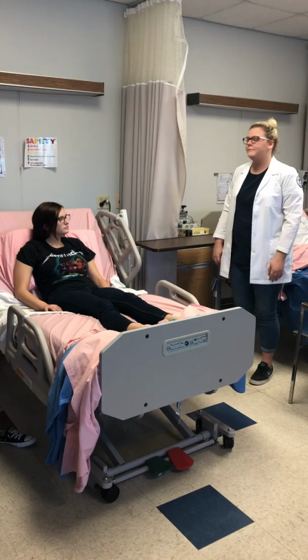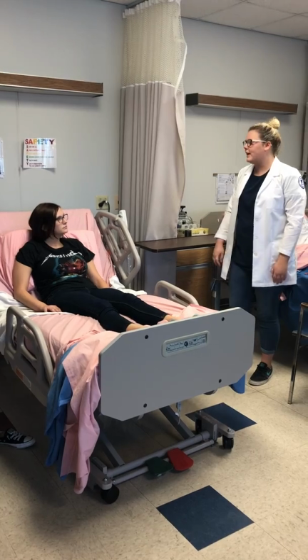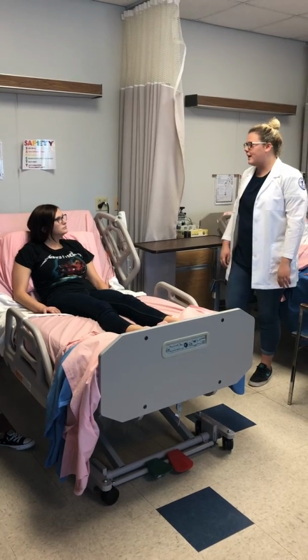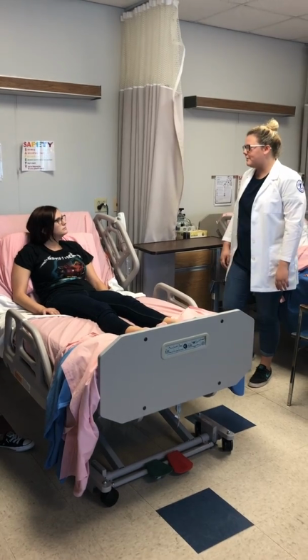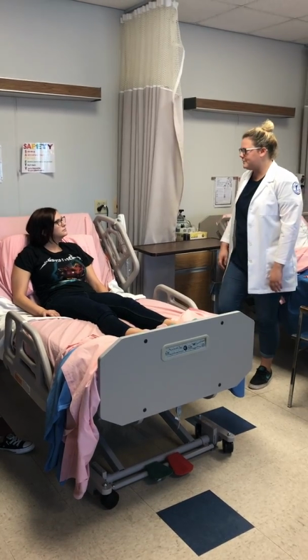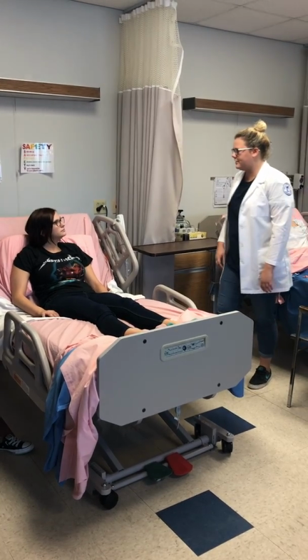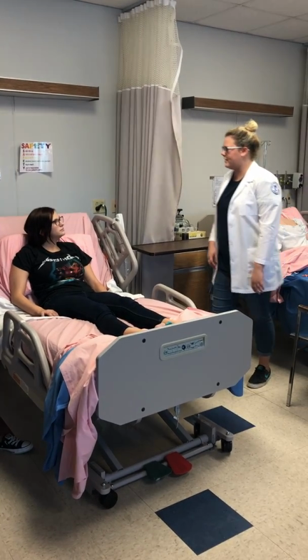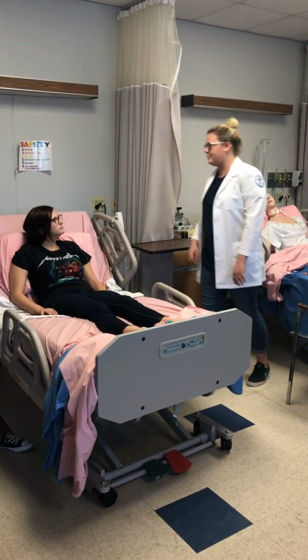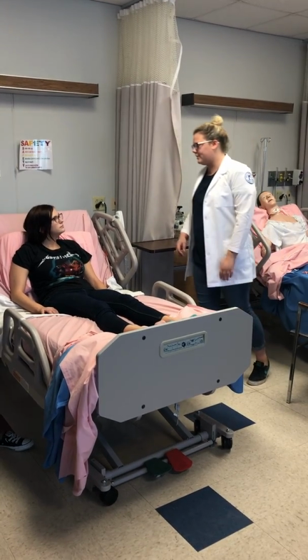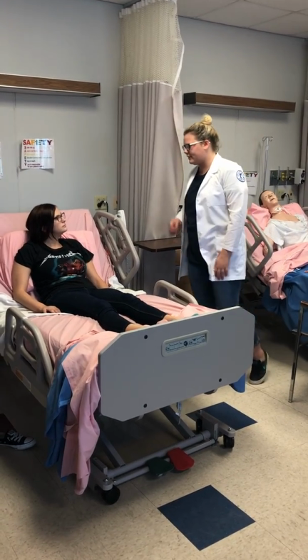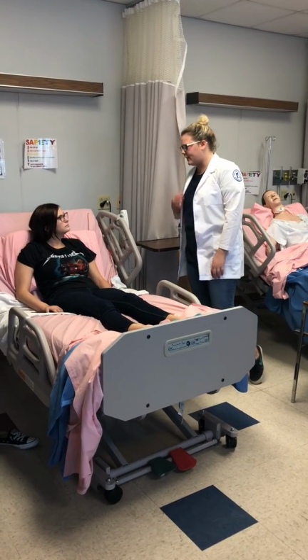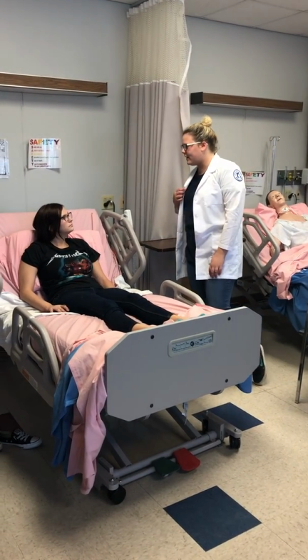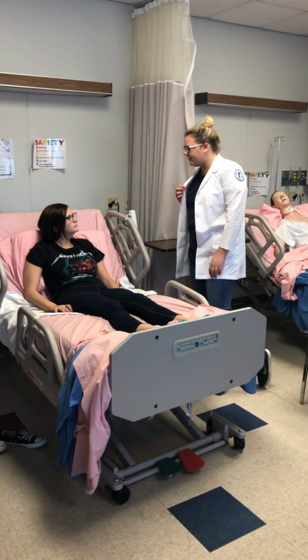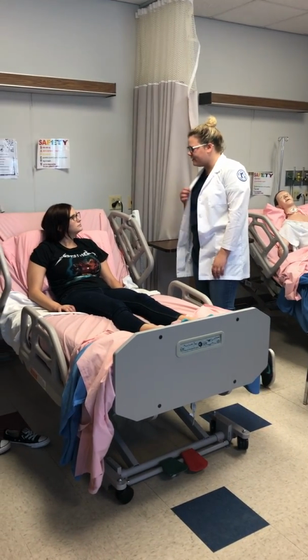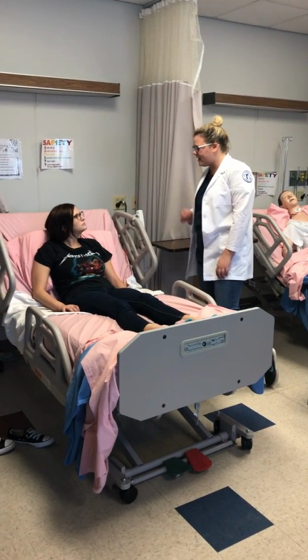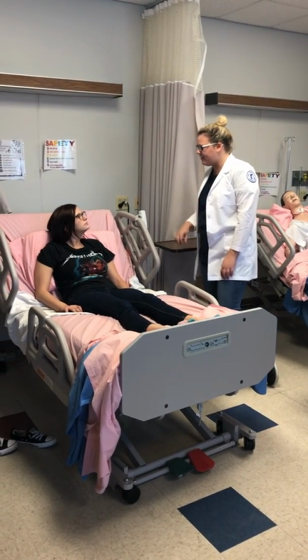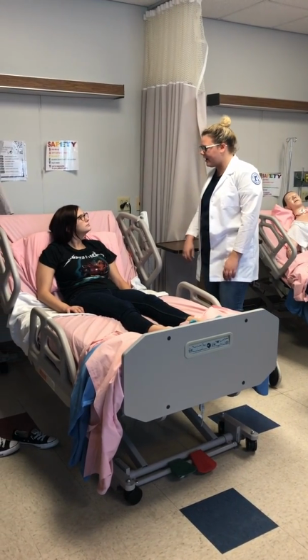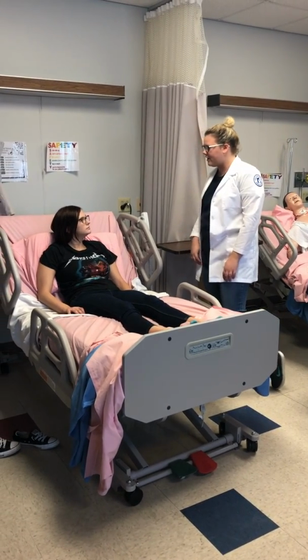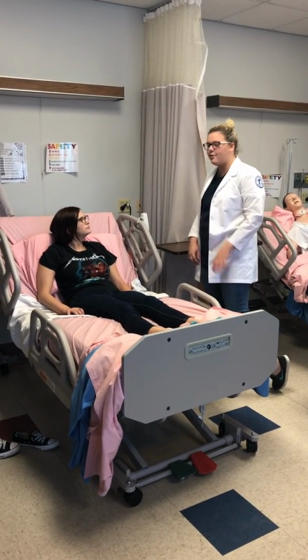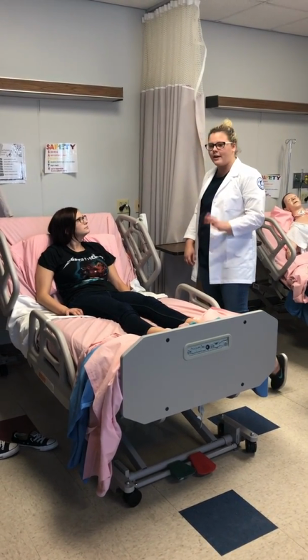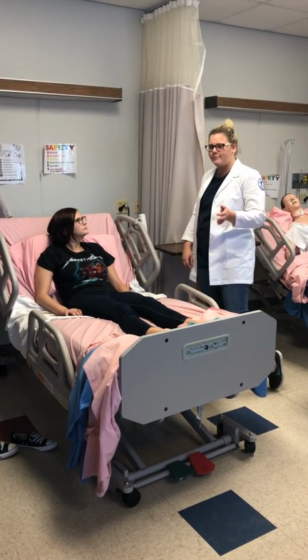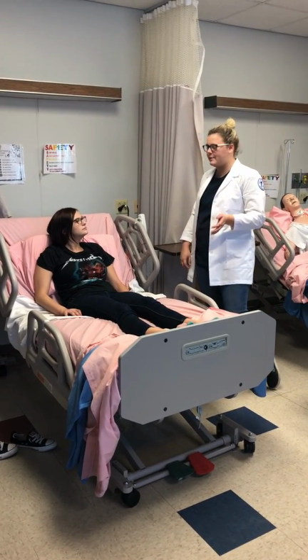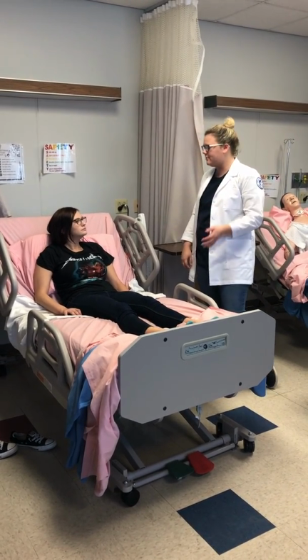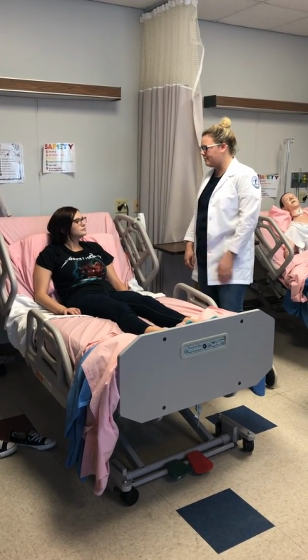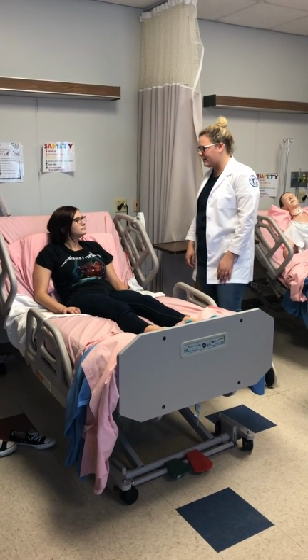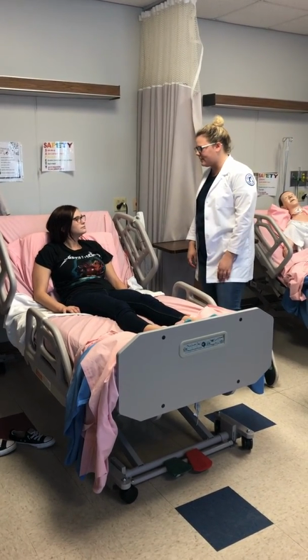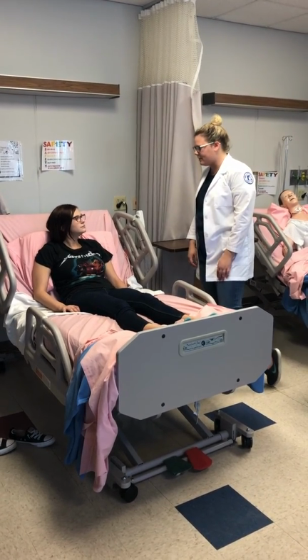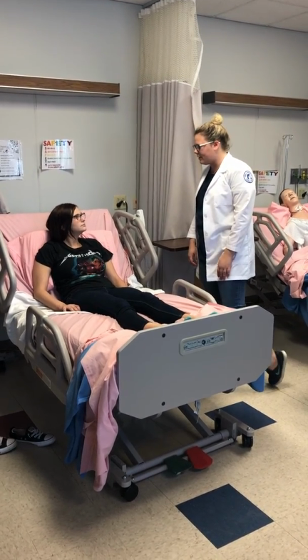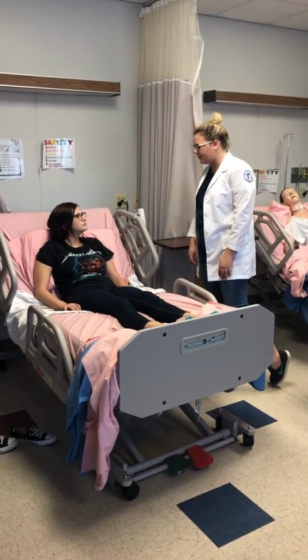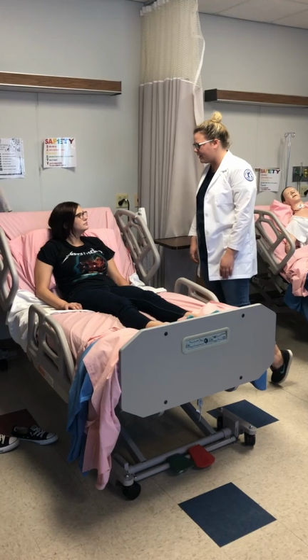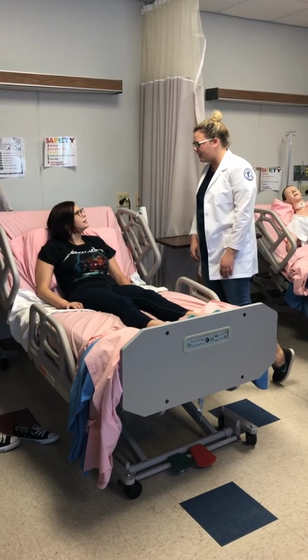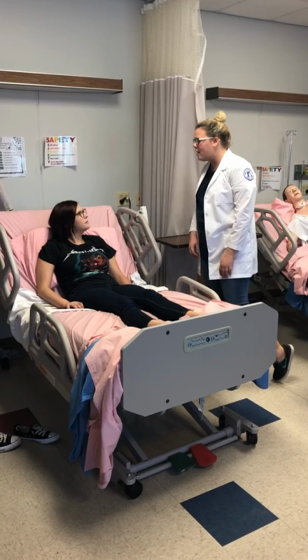Hi, it's Katrina. I'll be the nurse taking care of you today, okay? Are you okay with me doing a quick assessment on you real quick? Yeah.